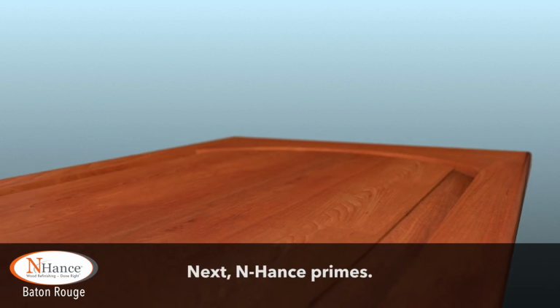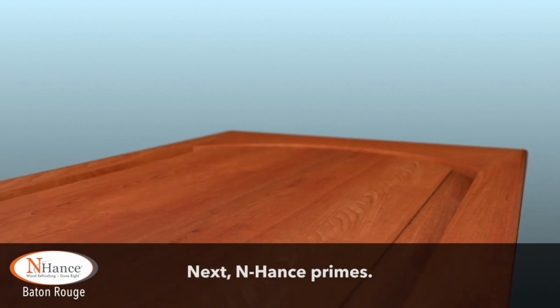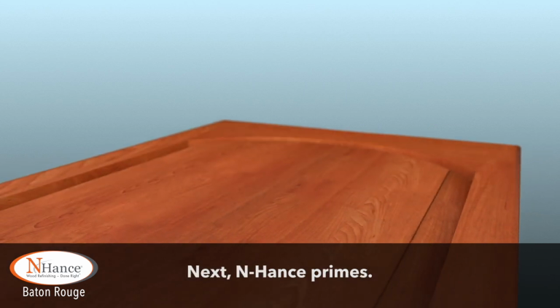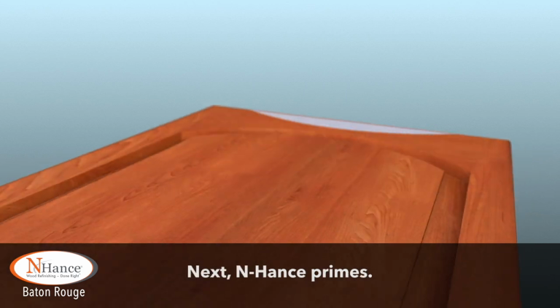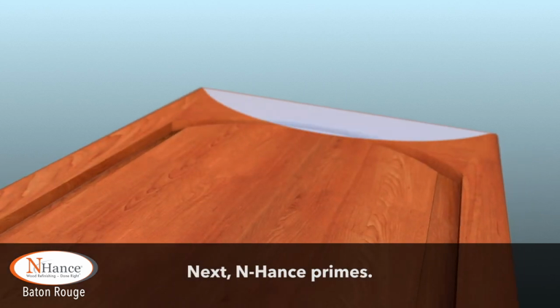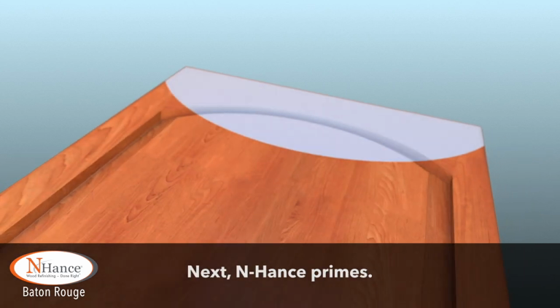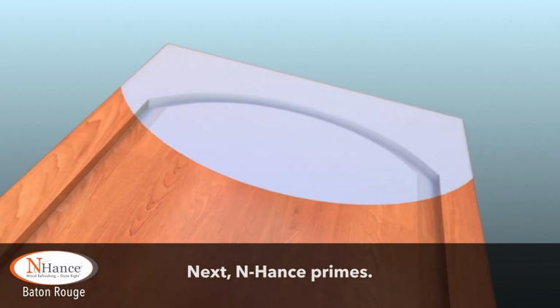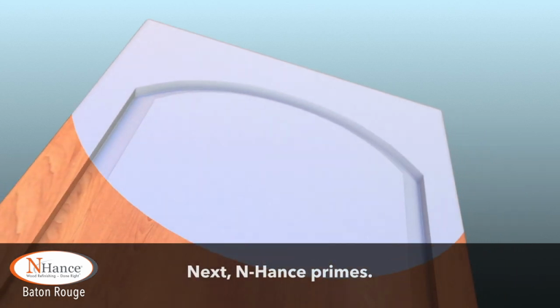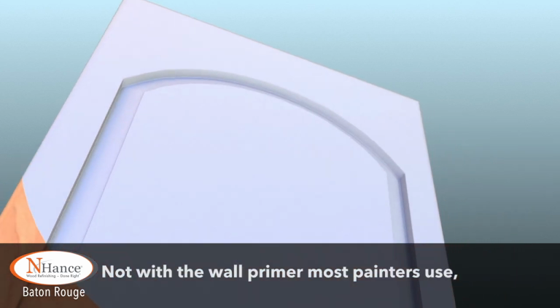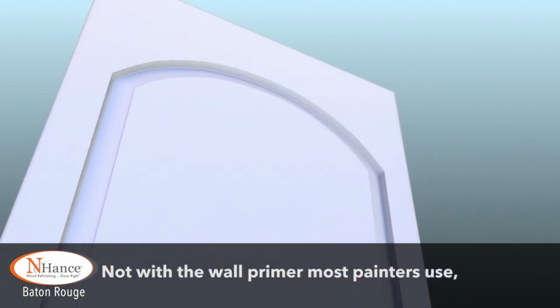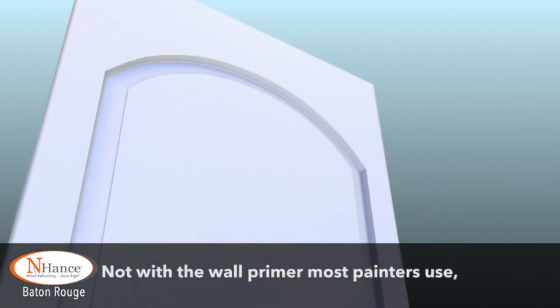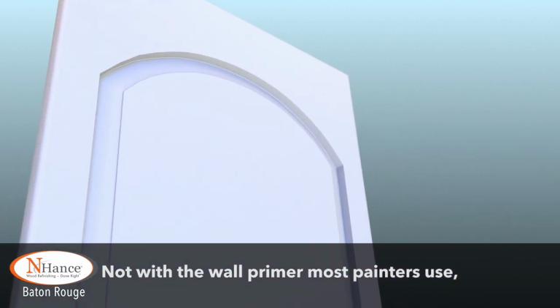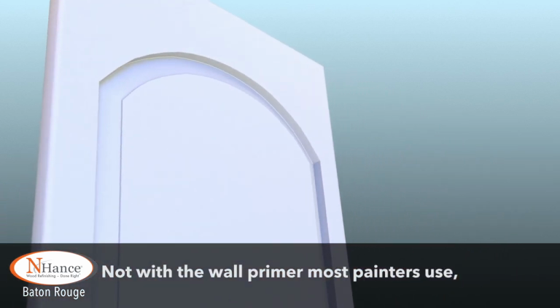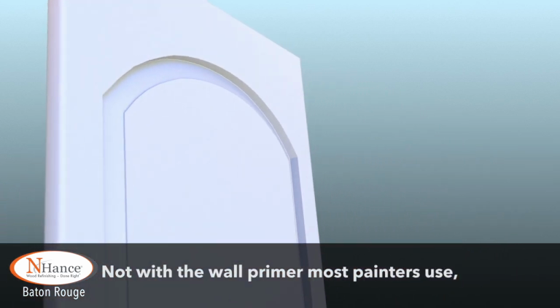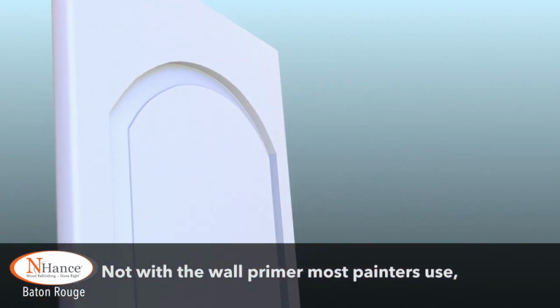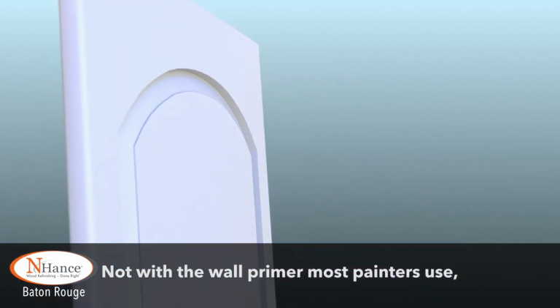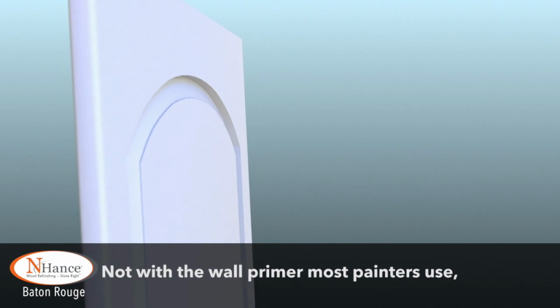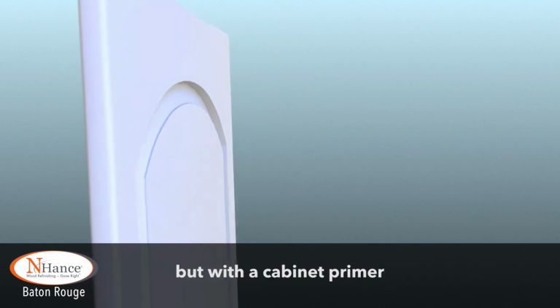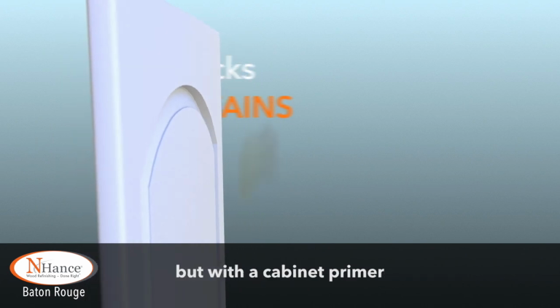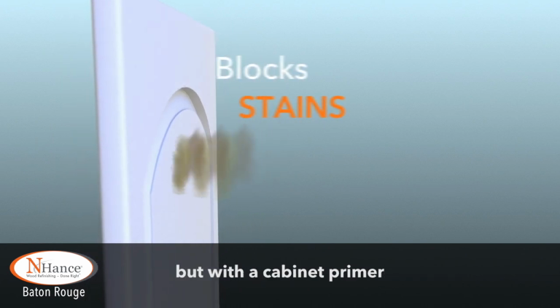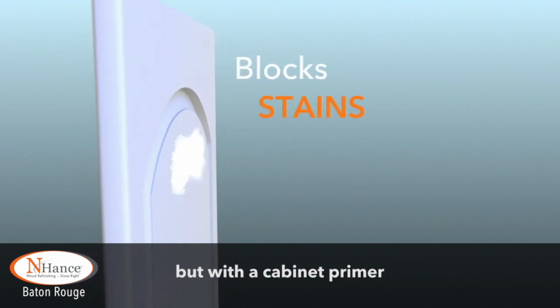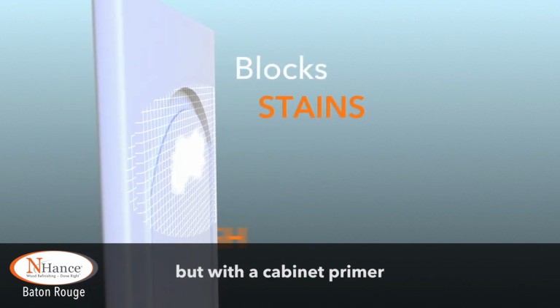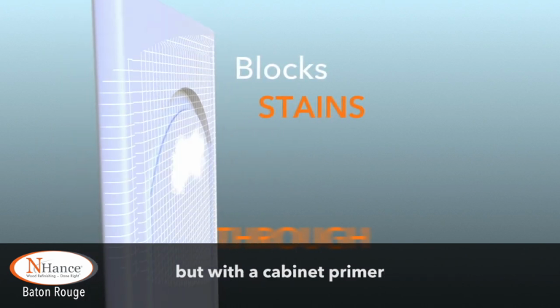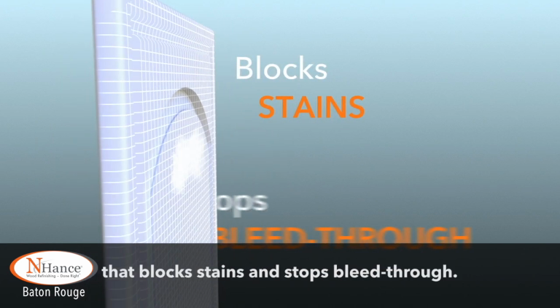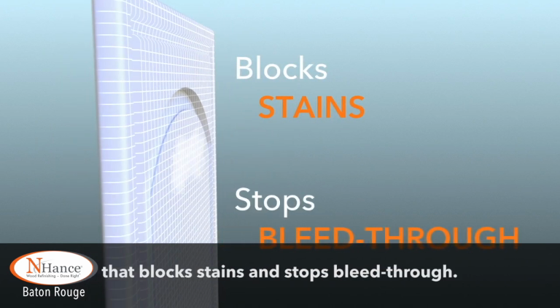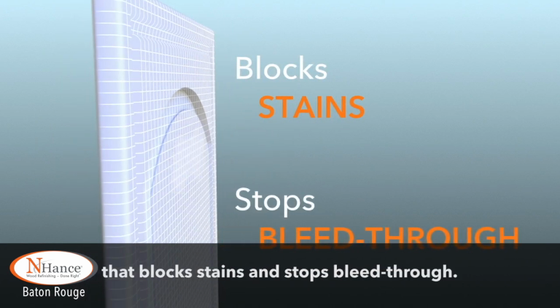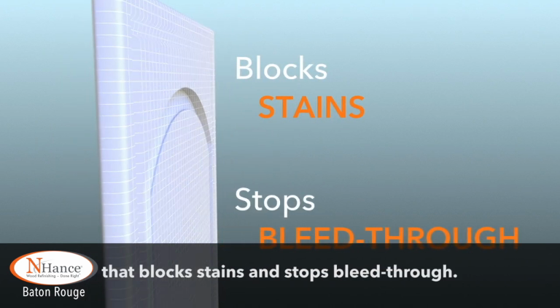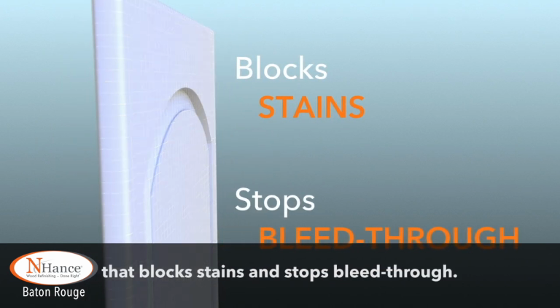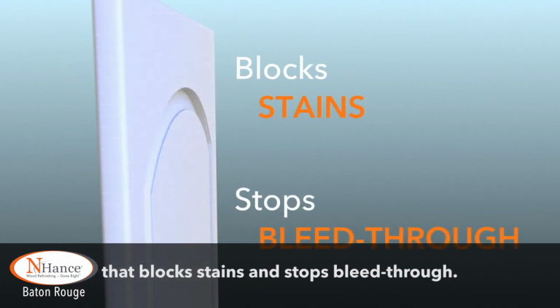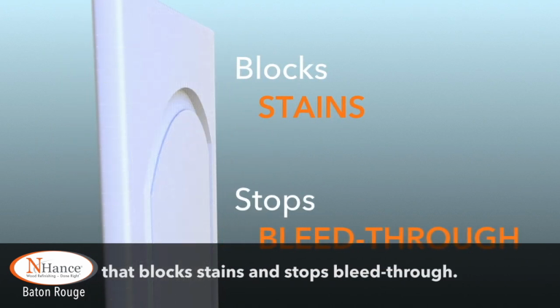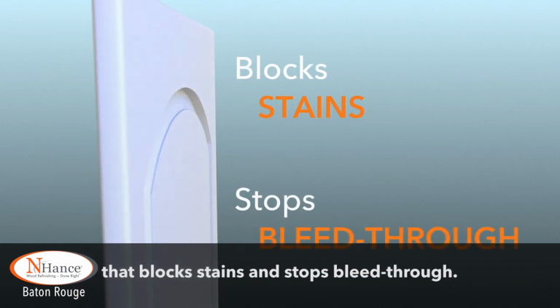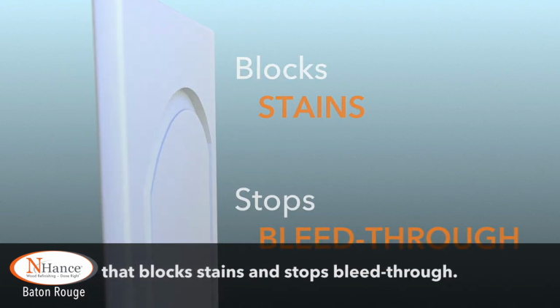Next, Enhance primes — not with the wall primer most painters use, but with a cabinet primer that blocks stains and stops bleed-through.